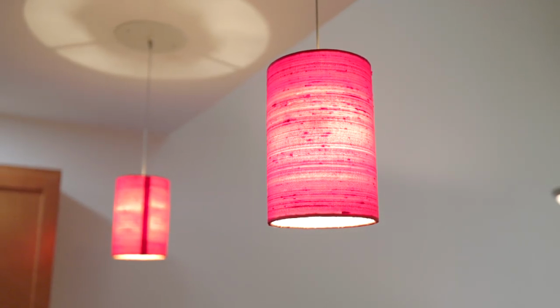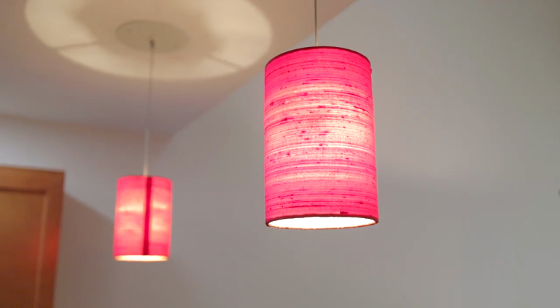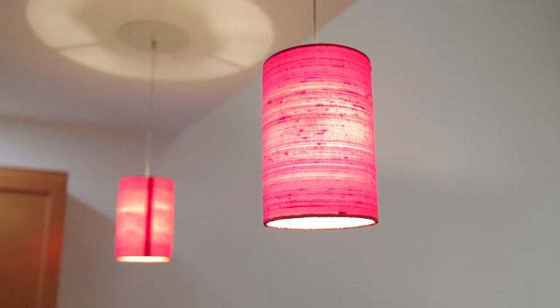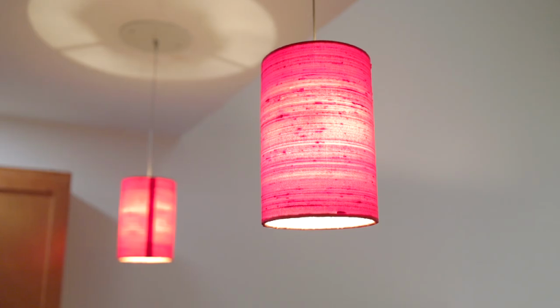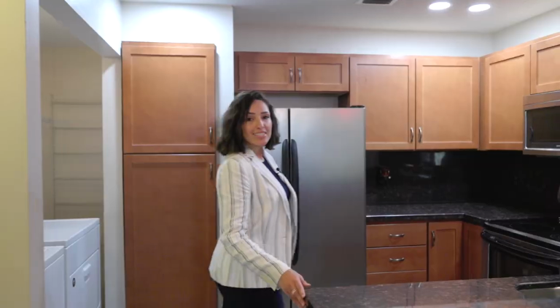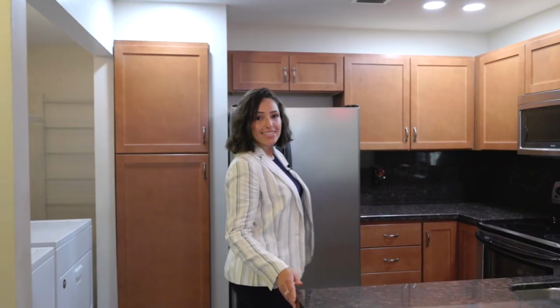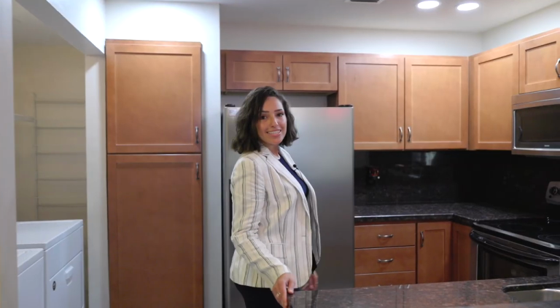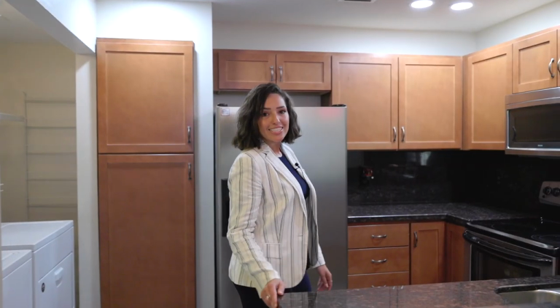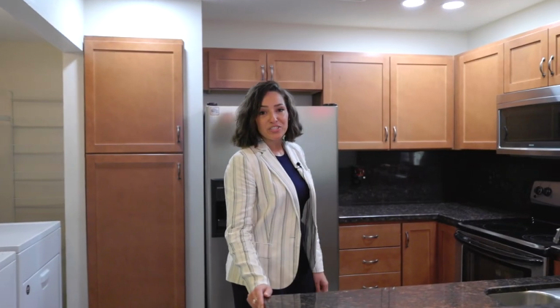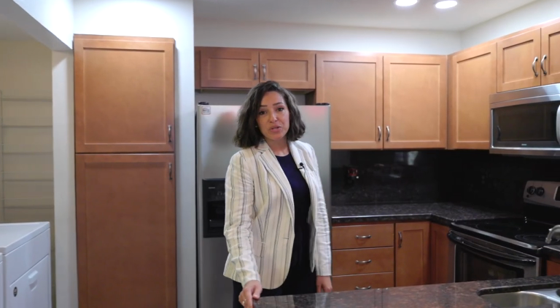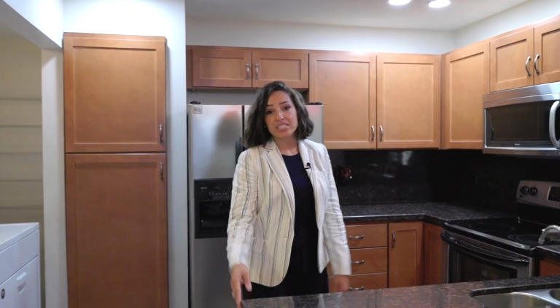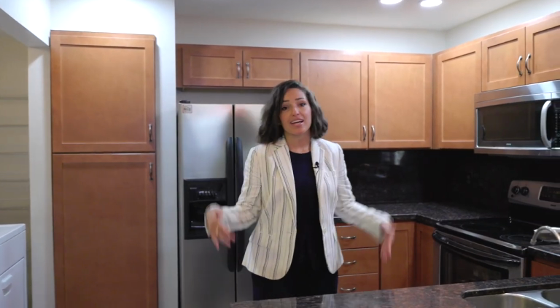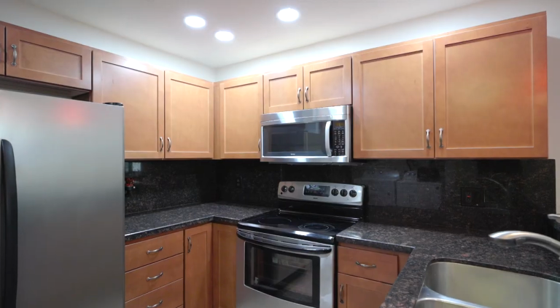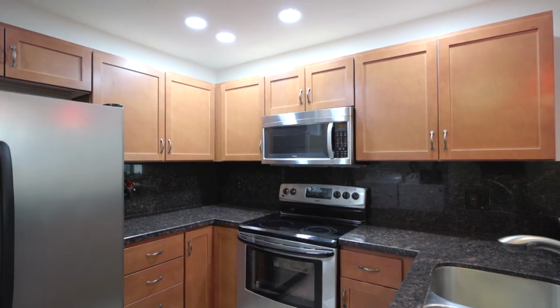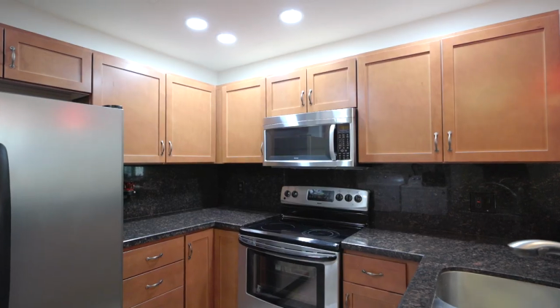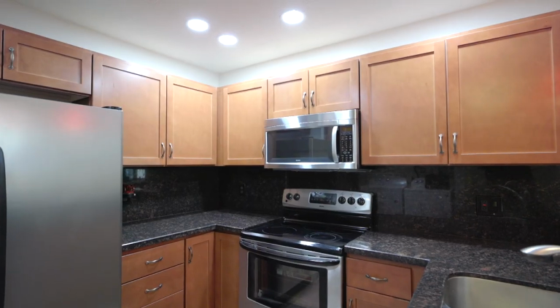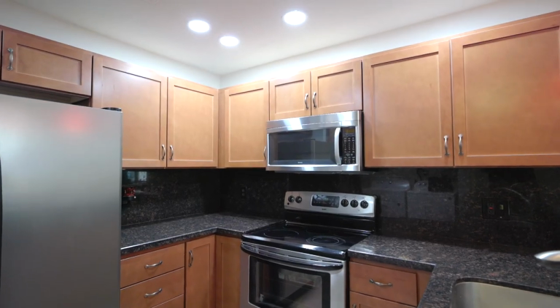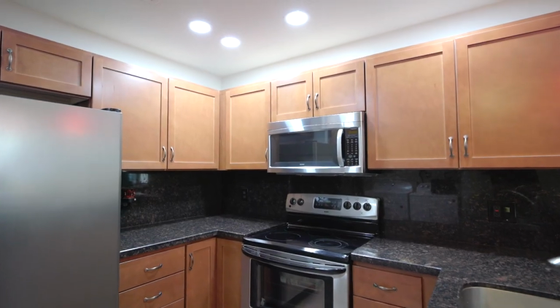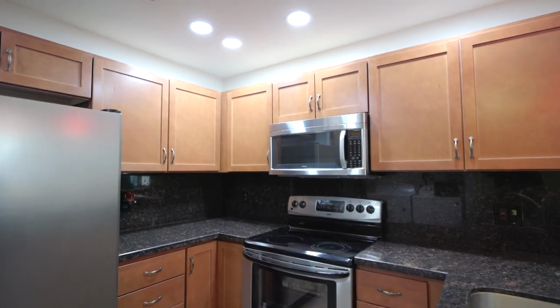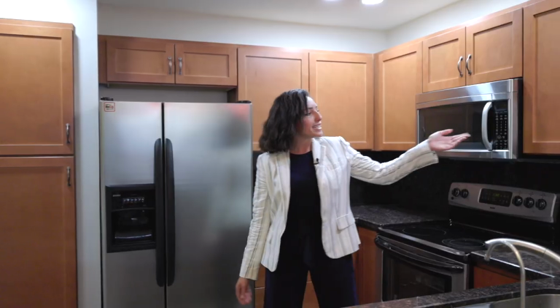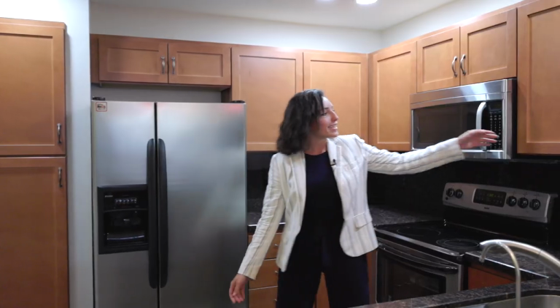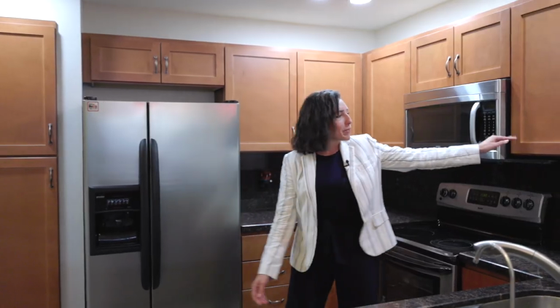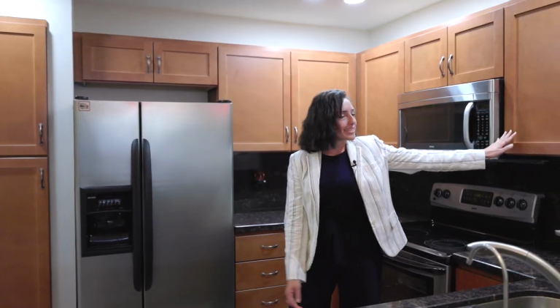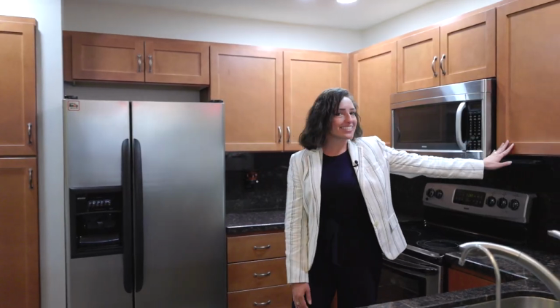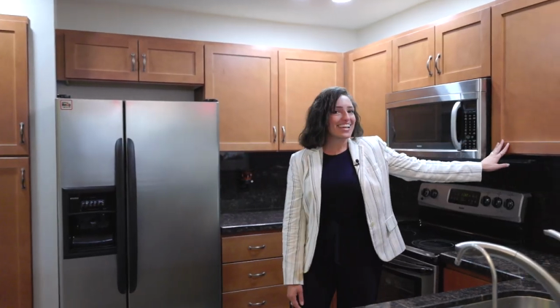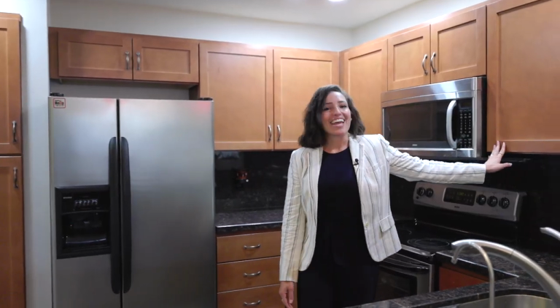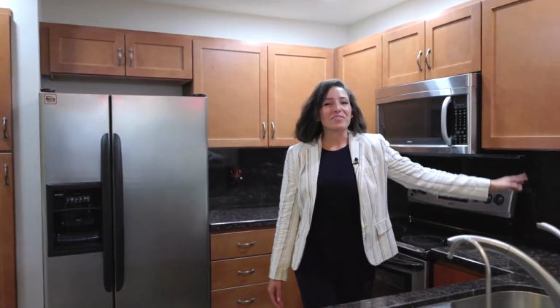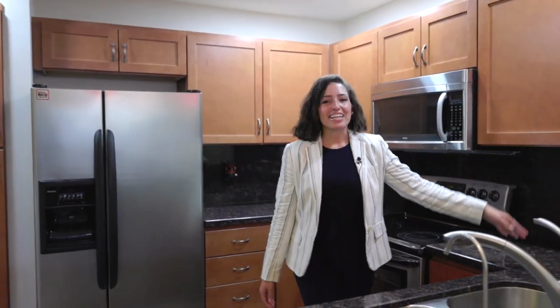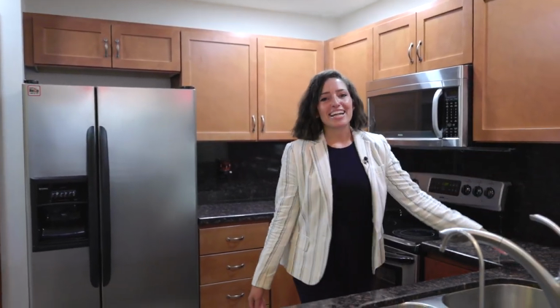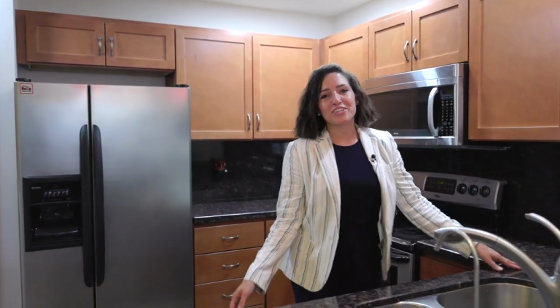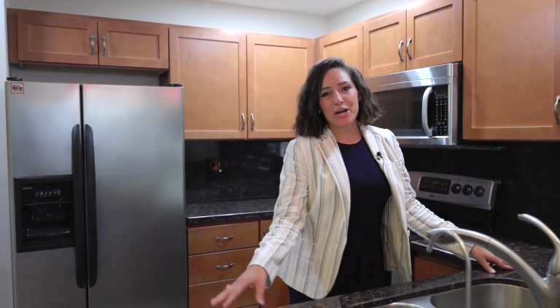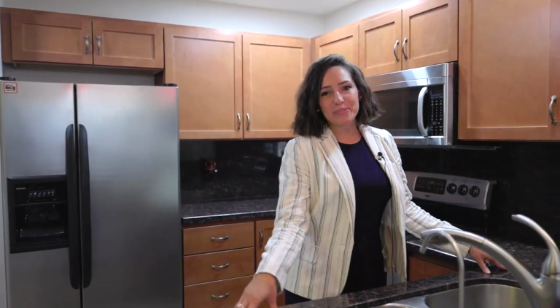When you walk into the kitchen, you'll notice it has recessed lighting, updated cabinets, and granite countertops.